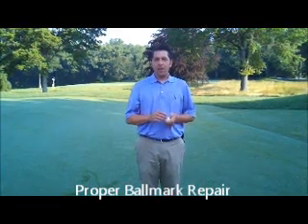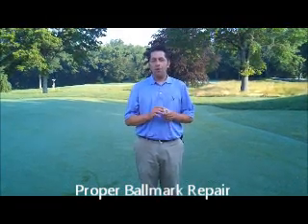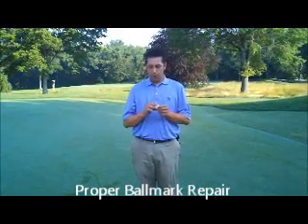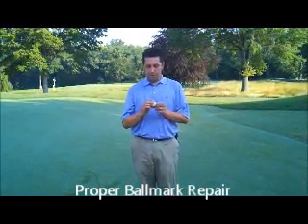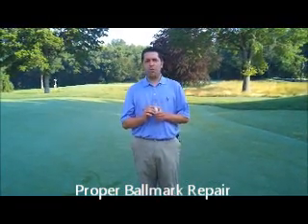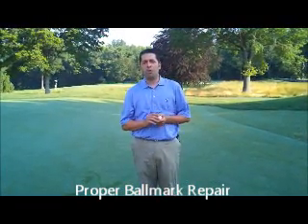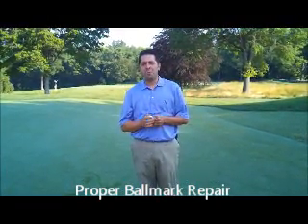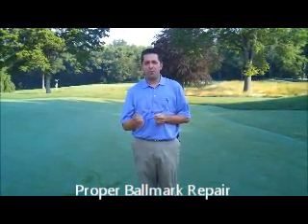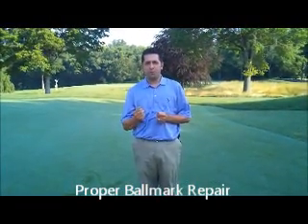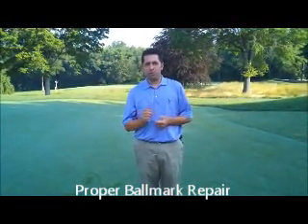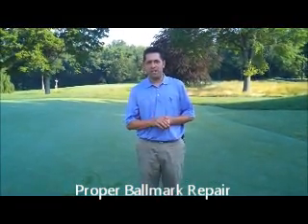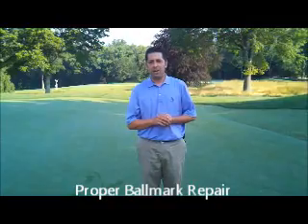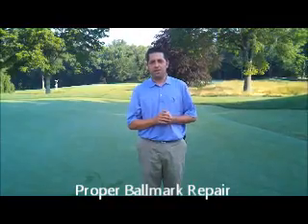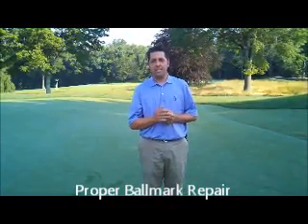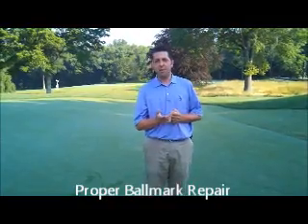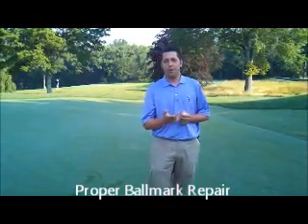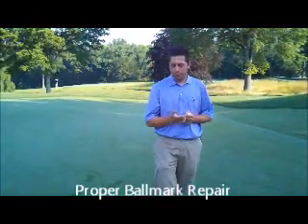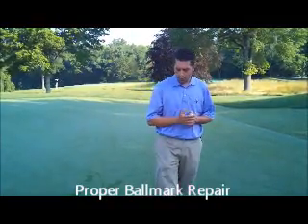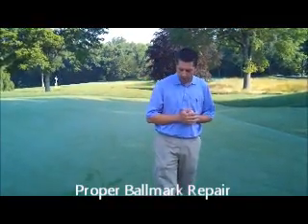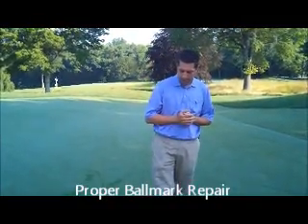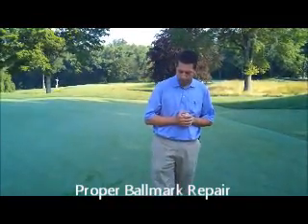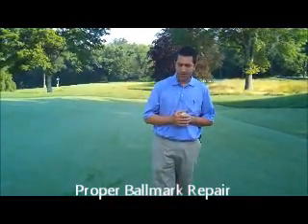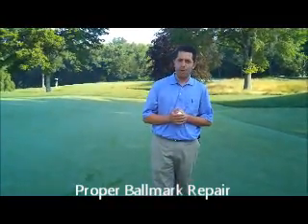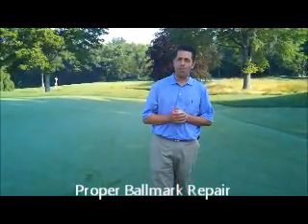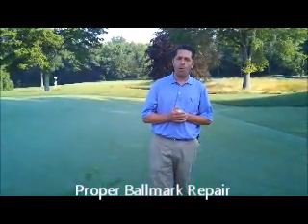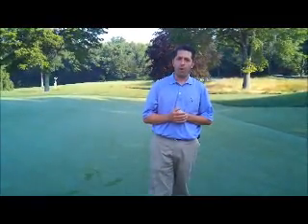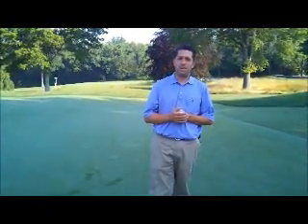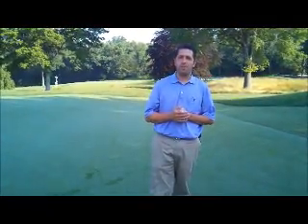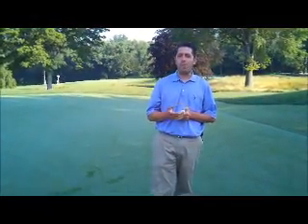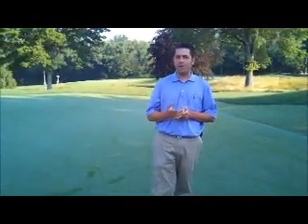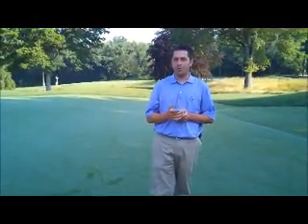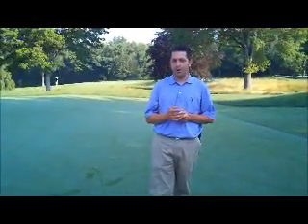Hello, for those of you that don't know me, I'm Golf Course Superintendent John Garcia. Today I'm going to go through the importance of repairing ball marks and the proper way to do so.